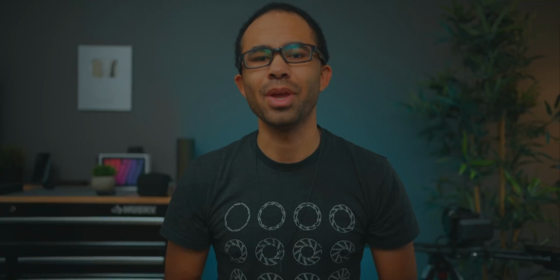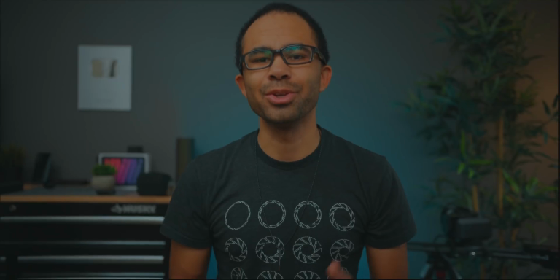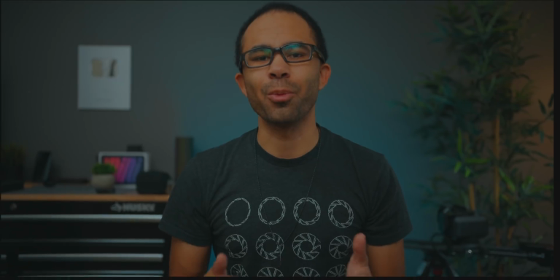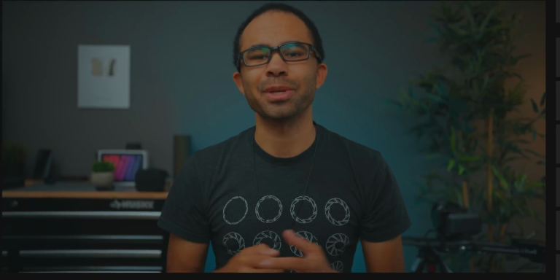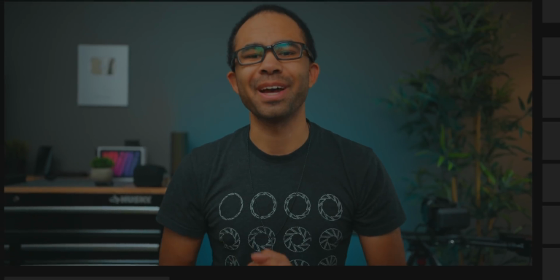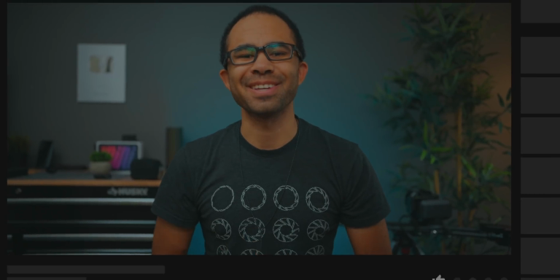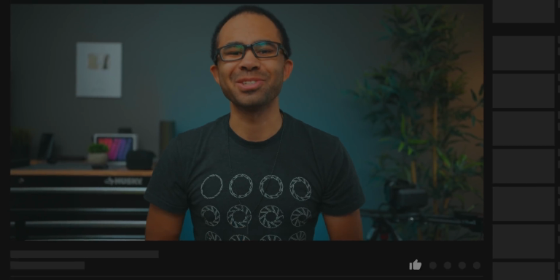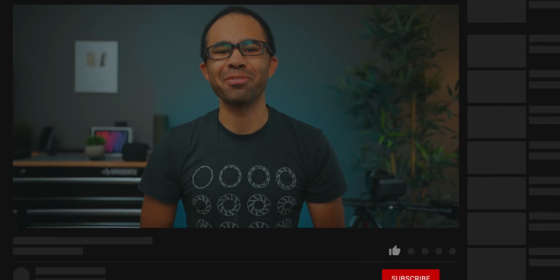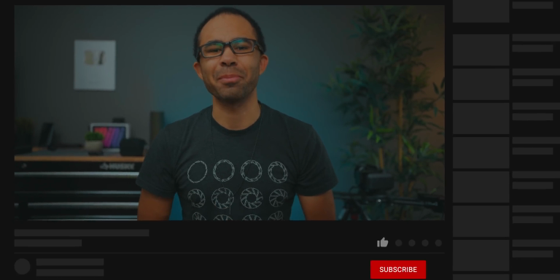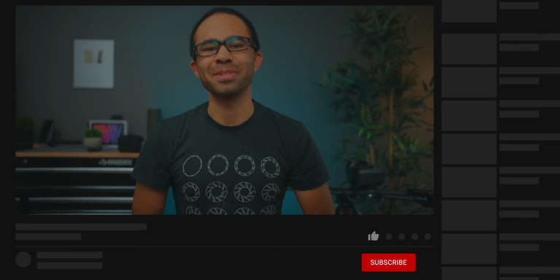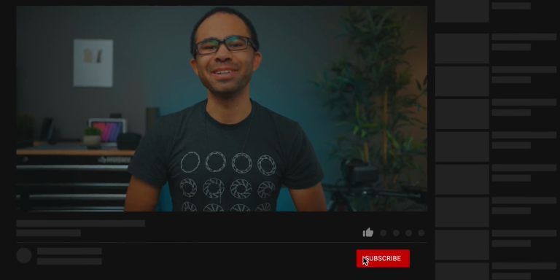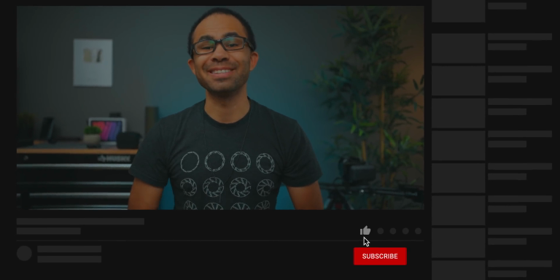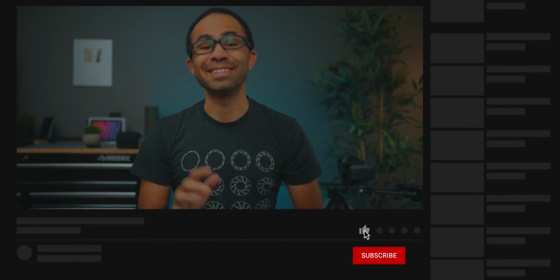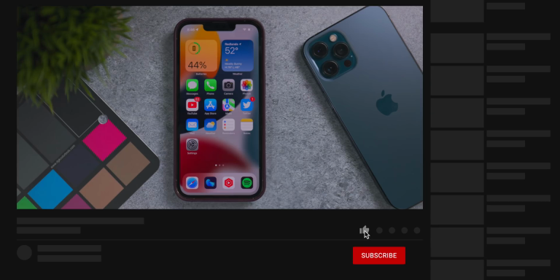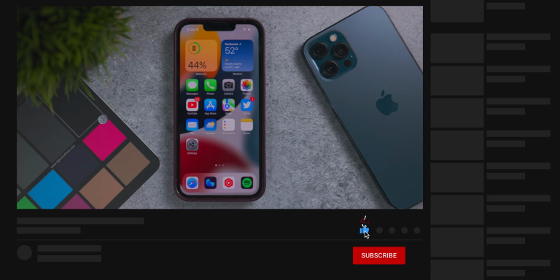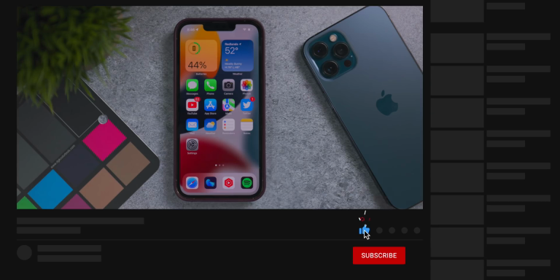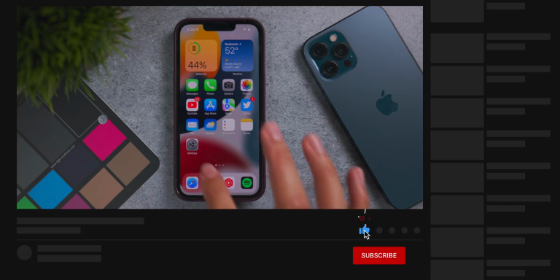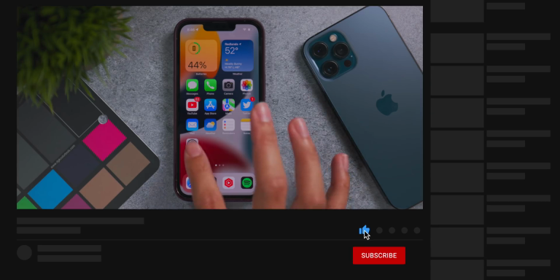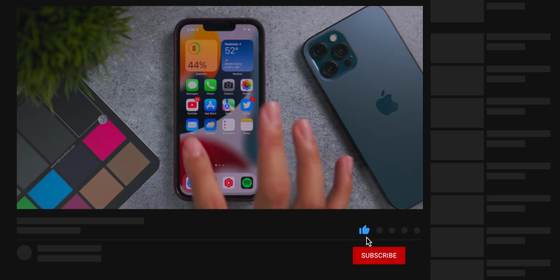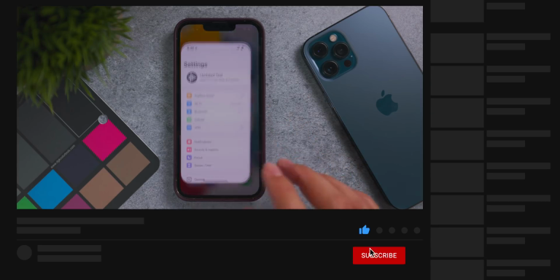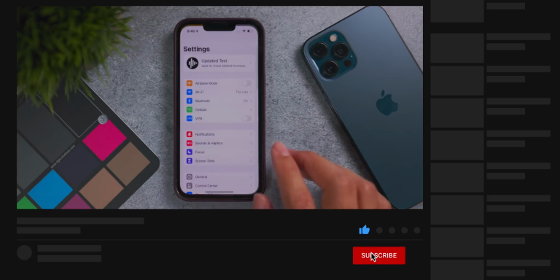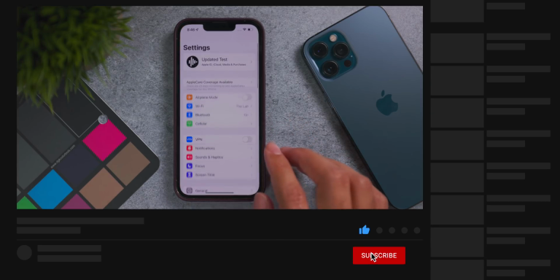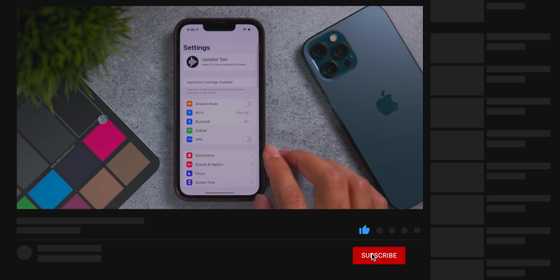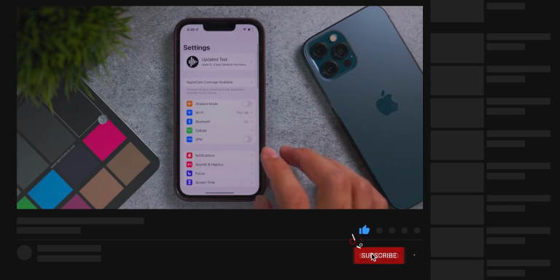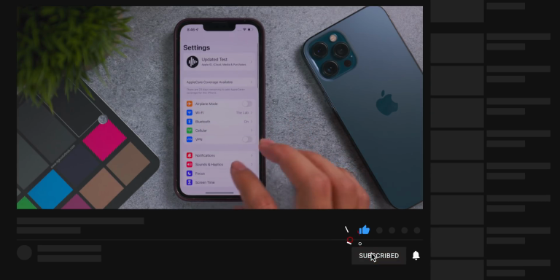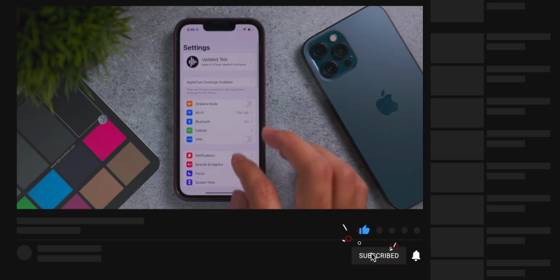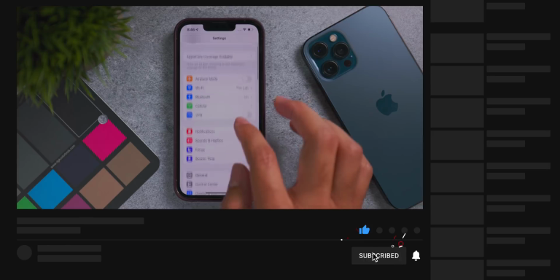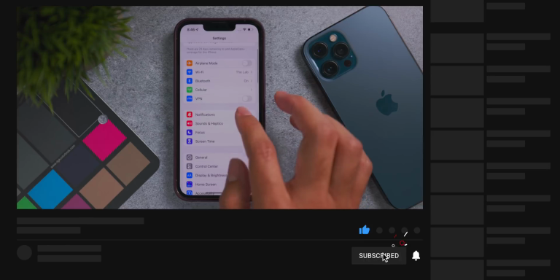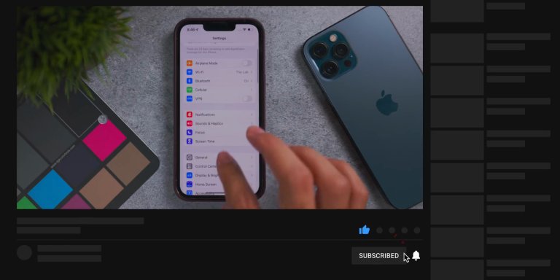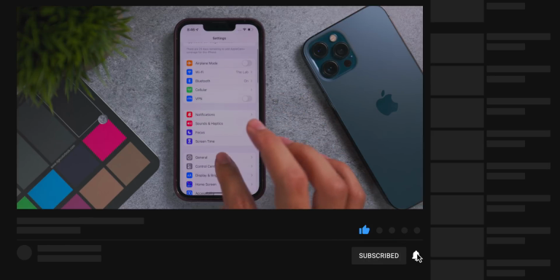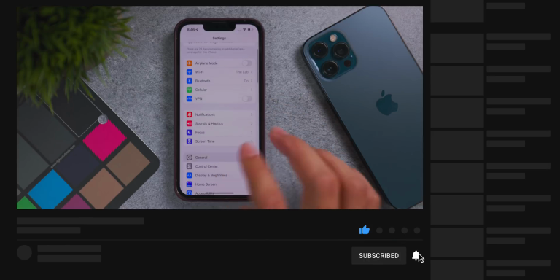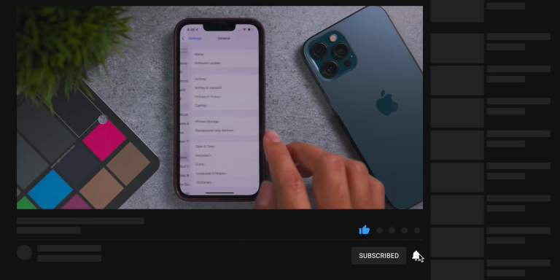Yo, what's up guys, it's Jeff from Updated and today Apple released the official version of iOS 15.1.